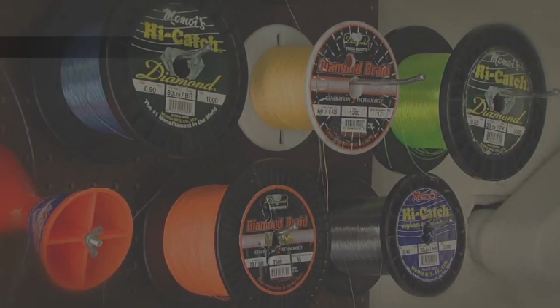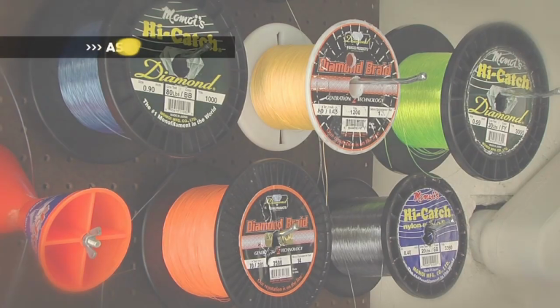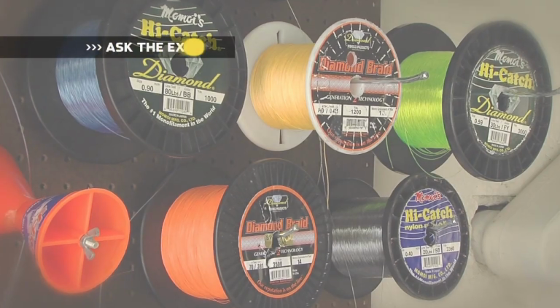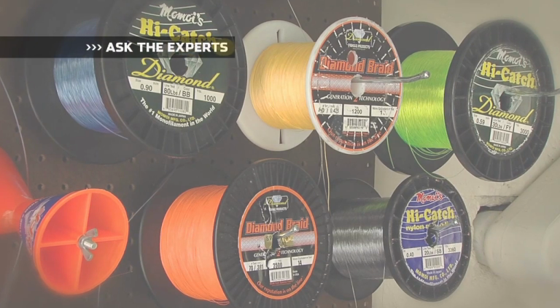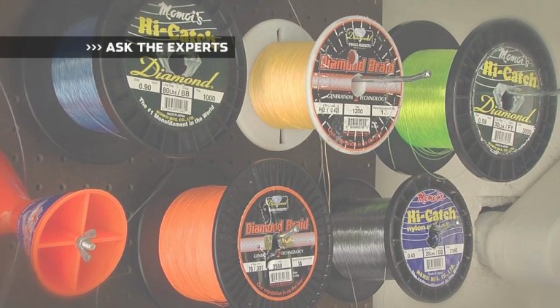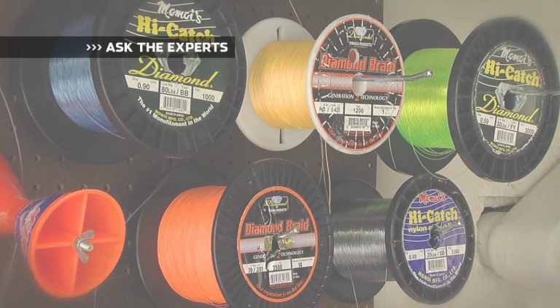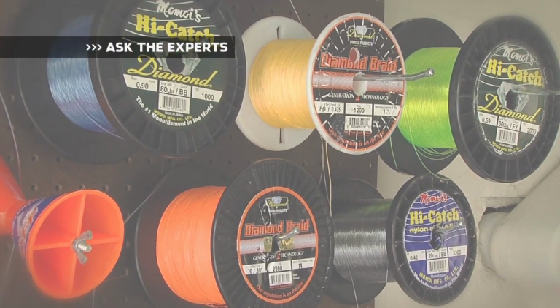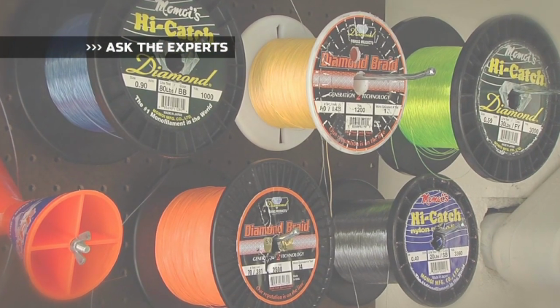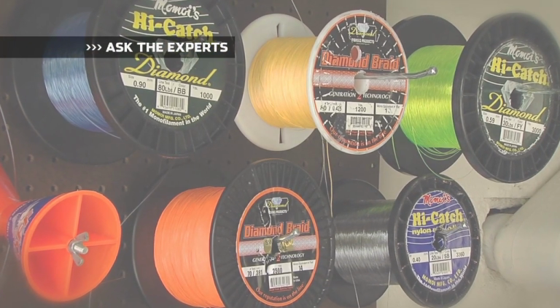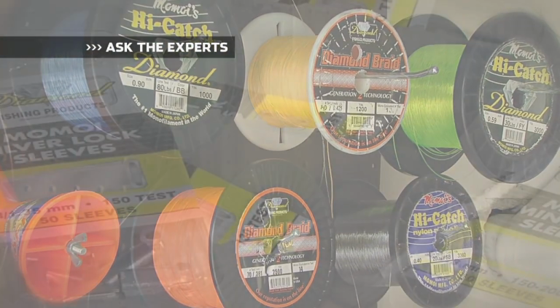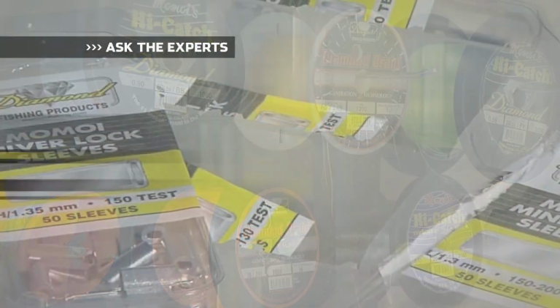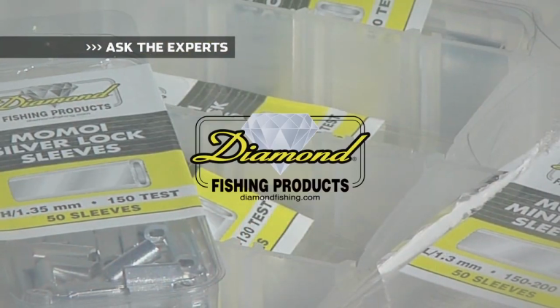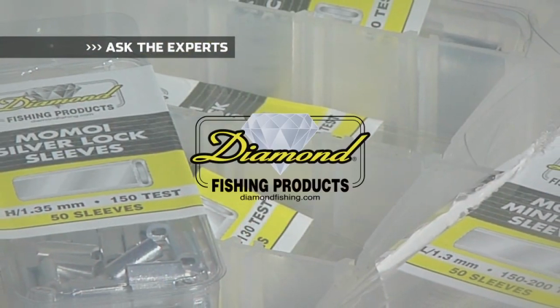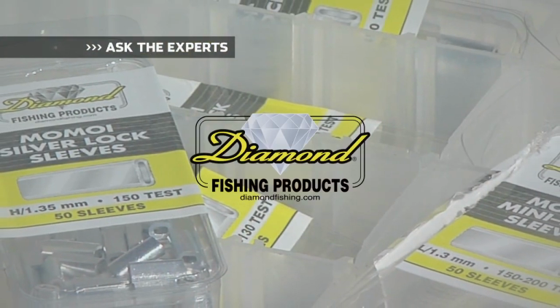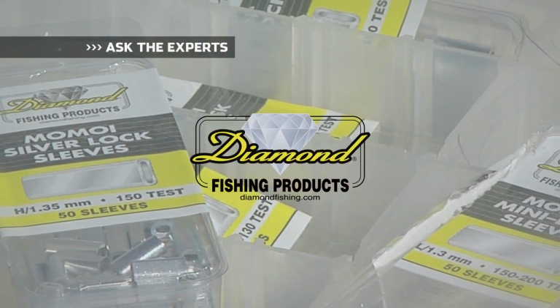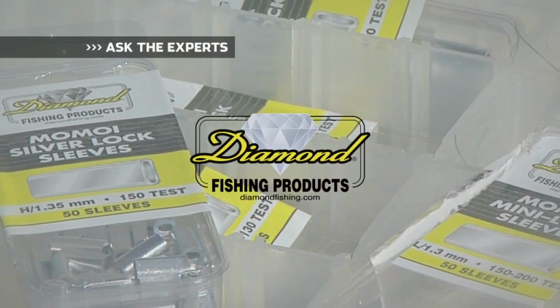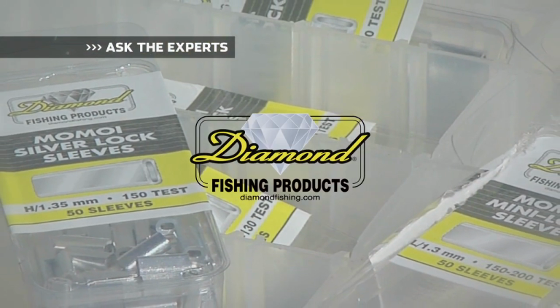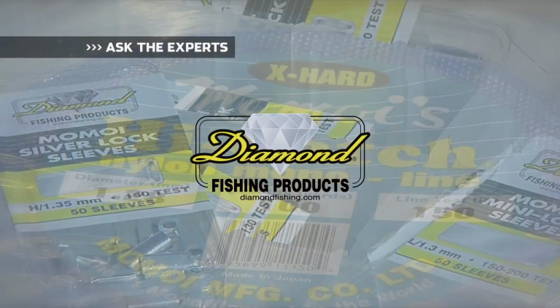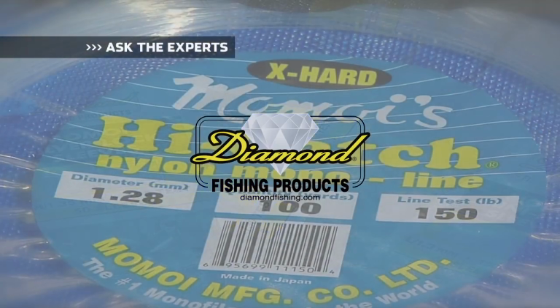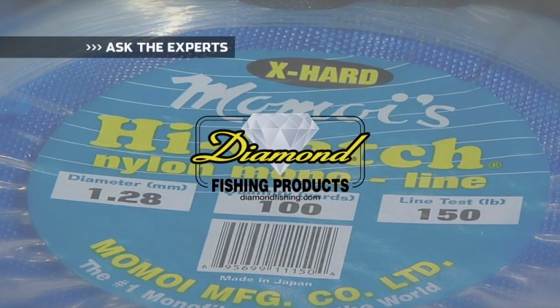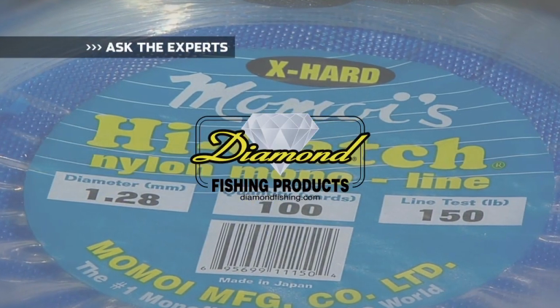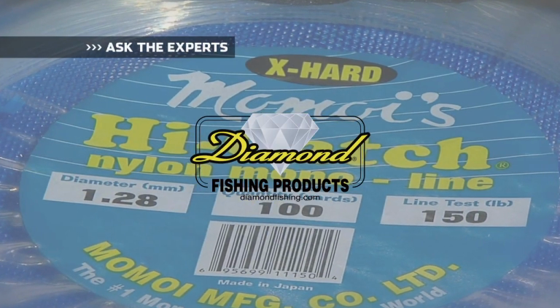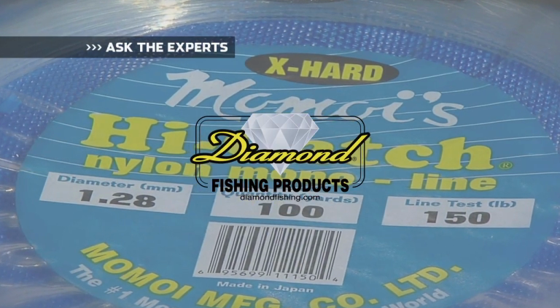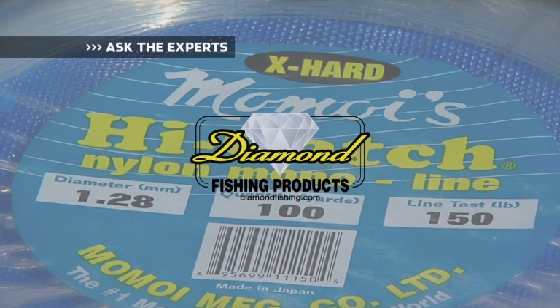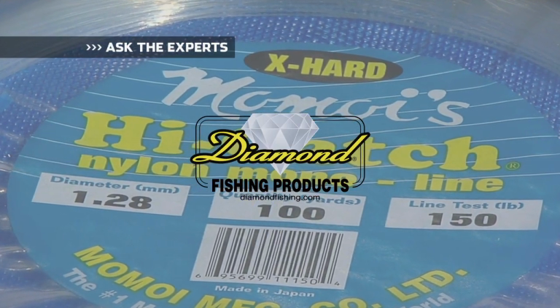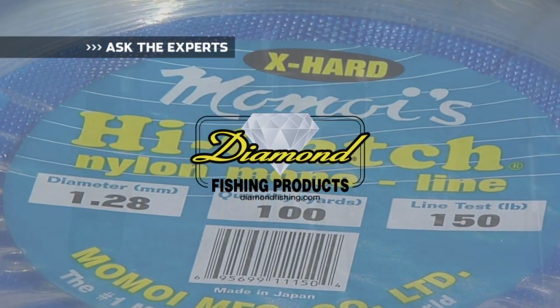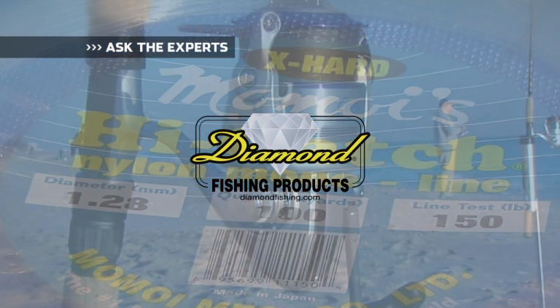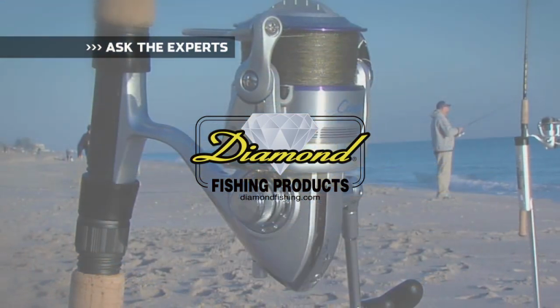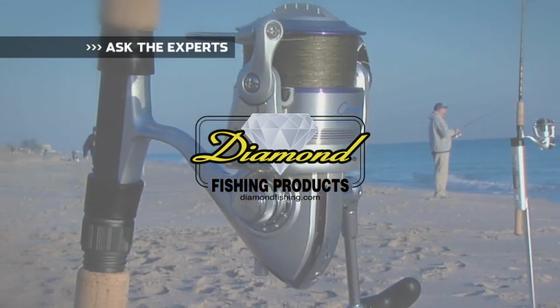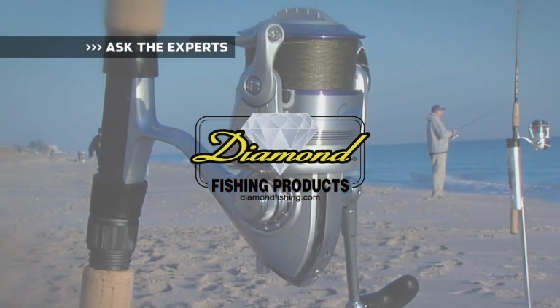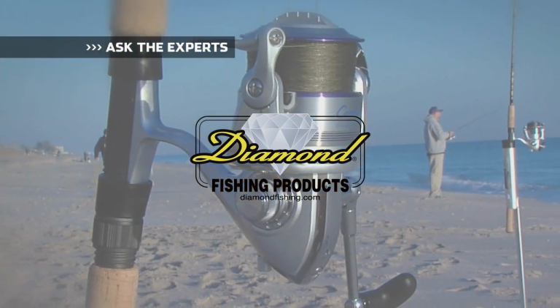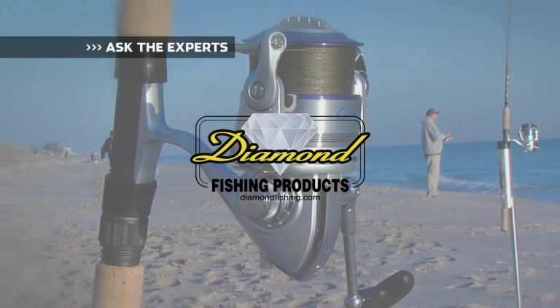Ask the Experts, brought to you by Diamond Fishing Products — the most reliable monofilament and braided fishing line in the world.